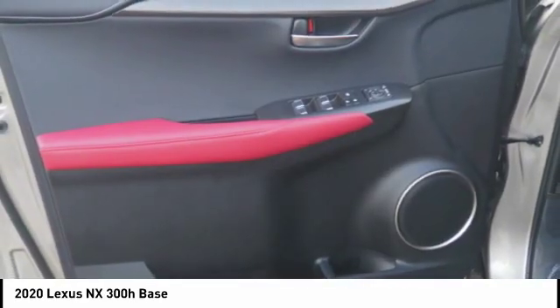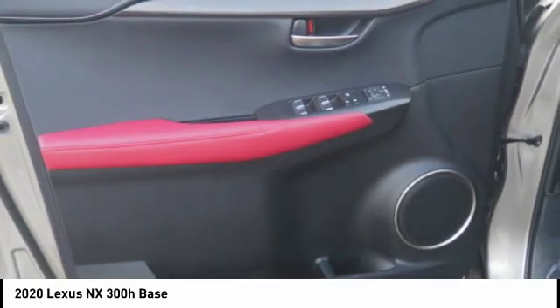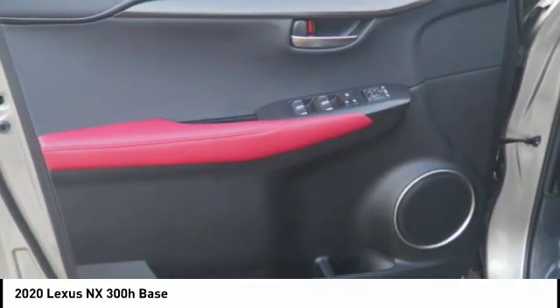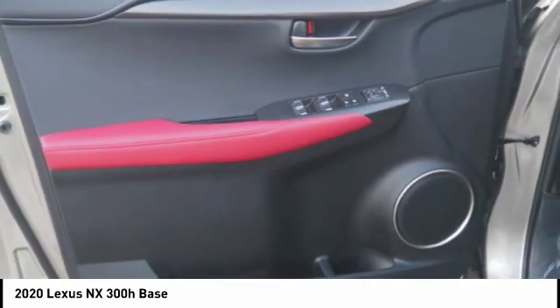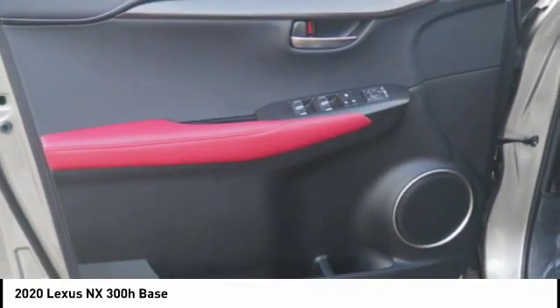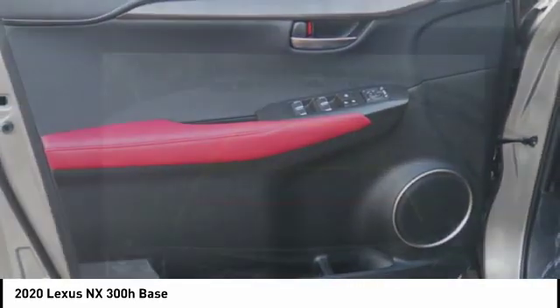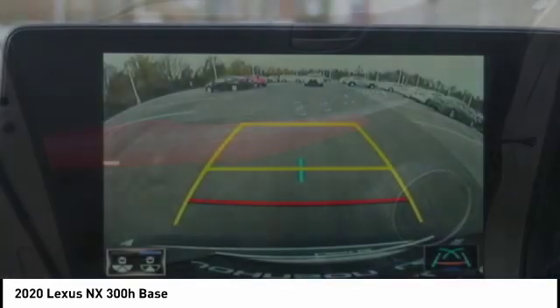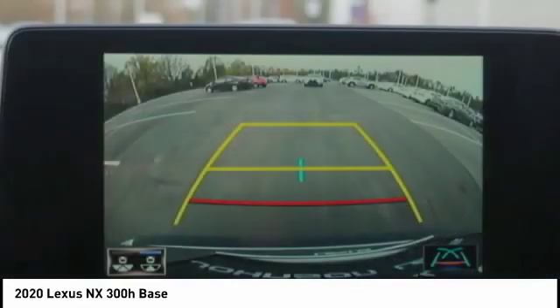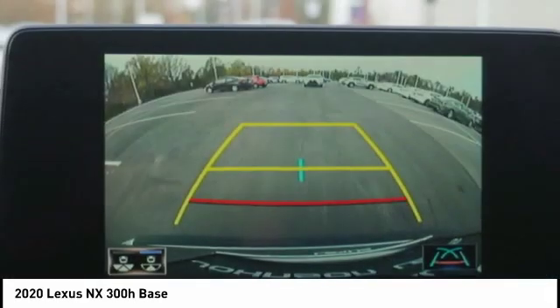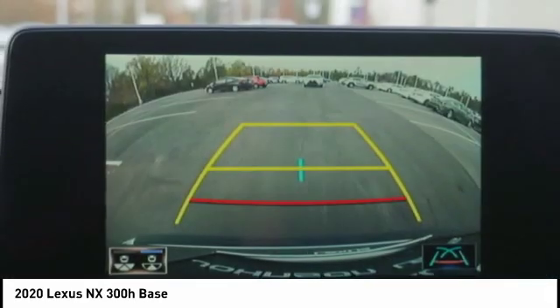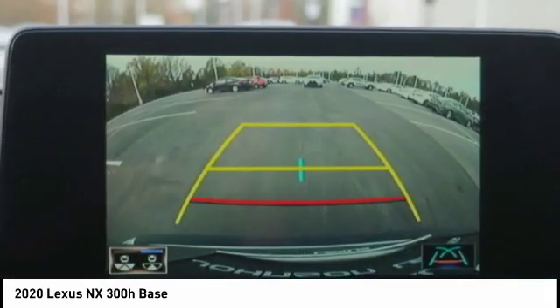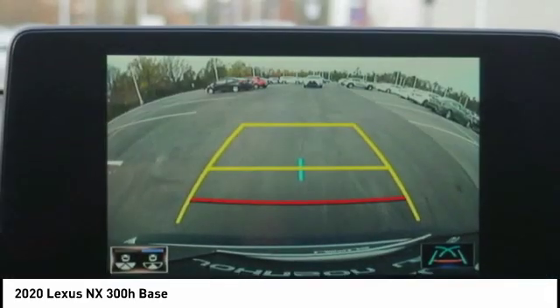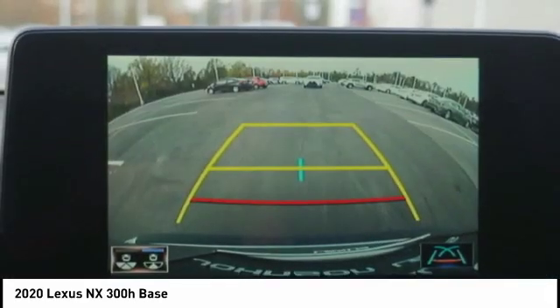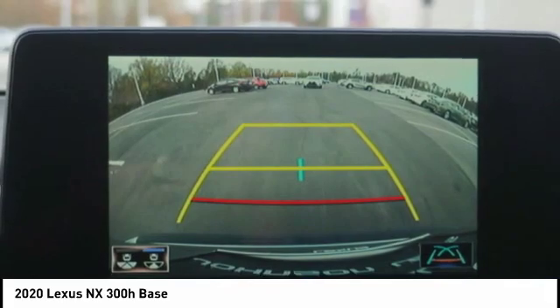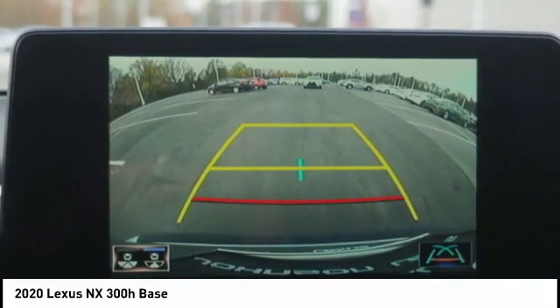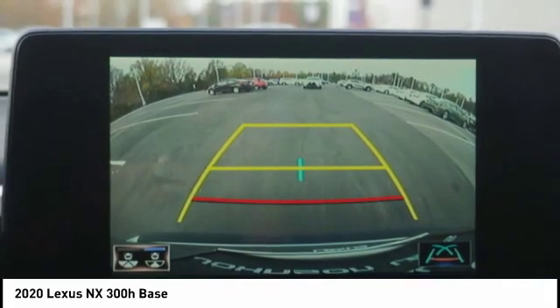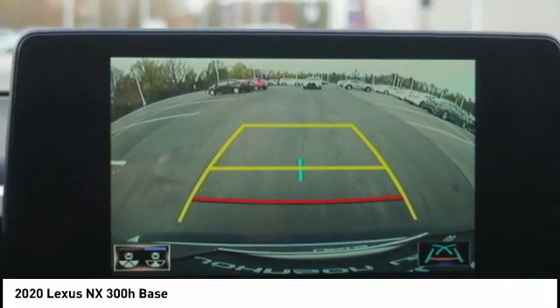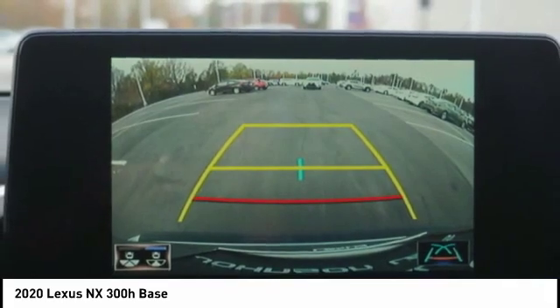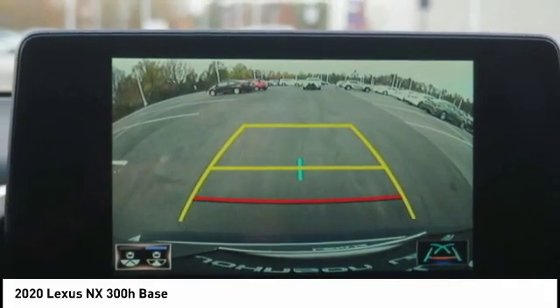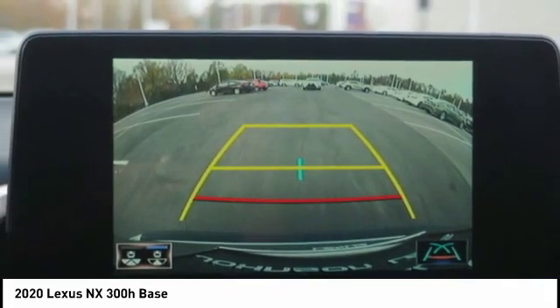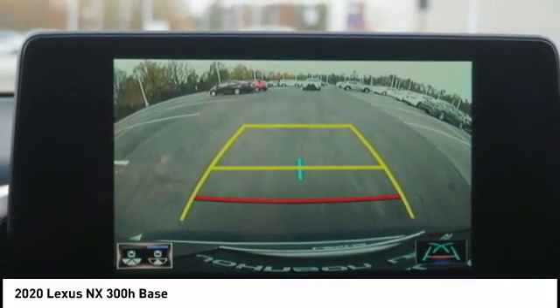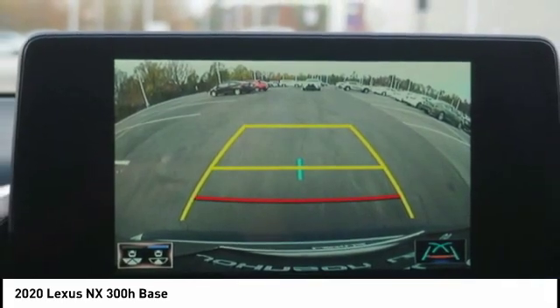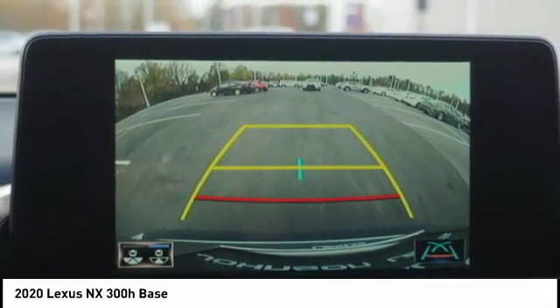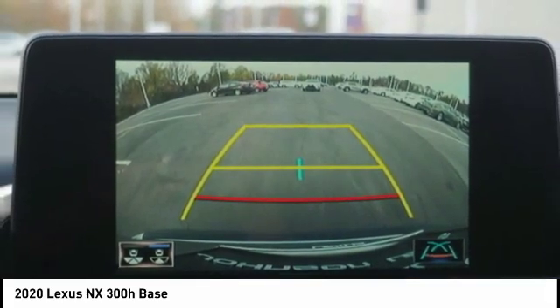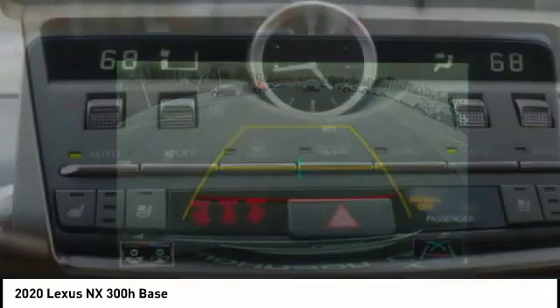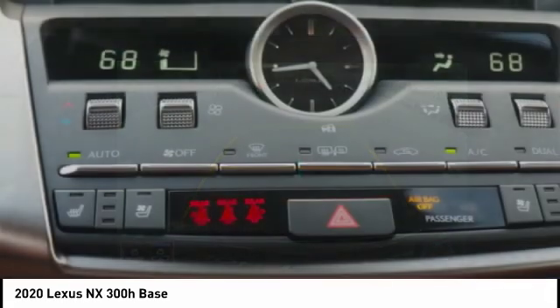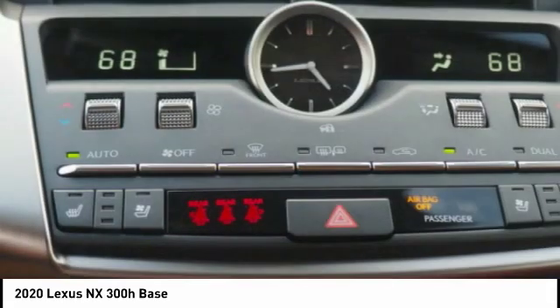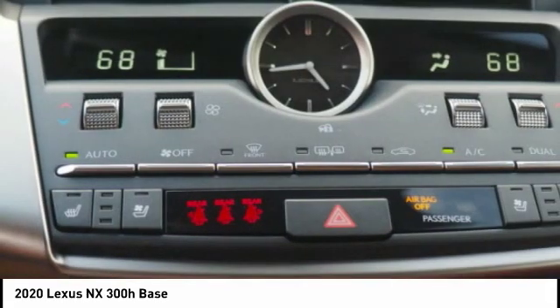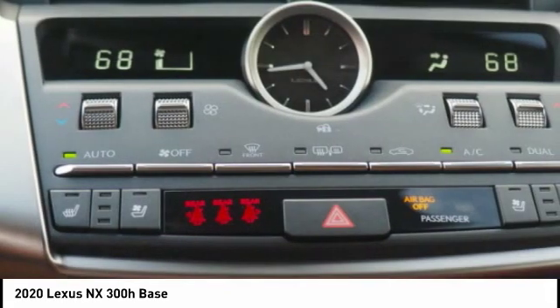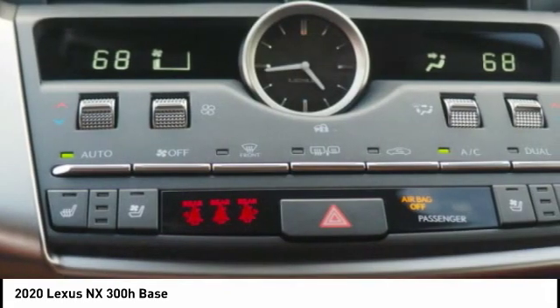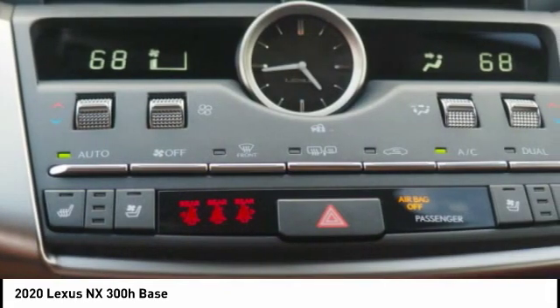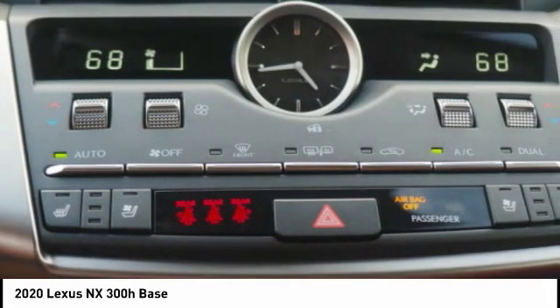Rear view camera. Audio, internet radio, Pandora. Come take a test drive today.